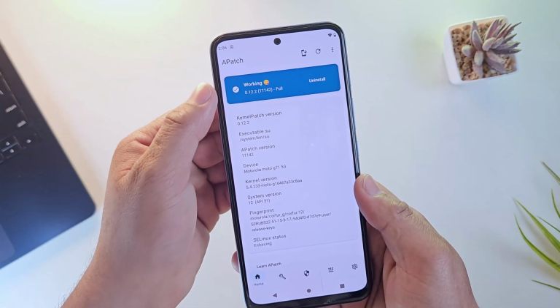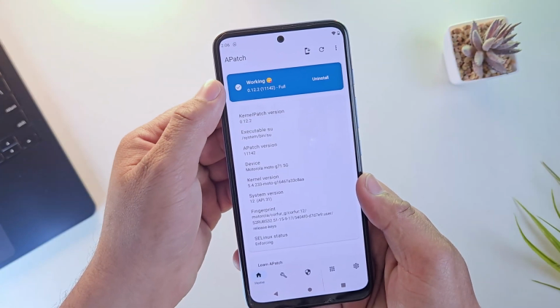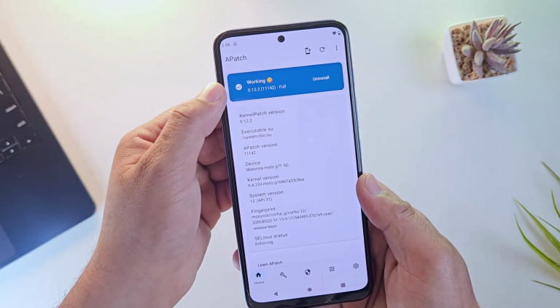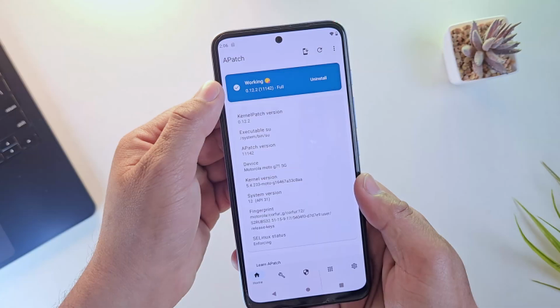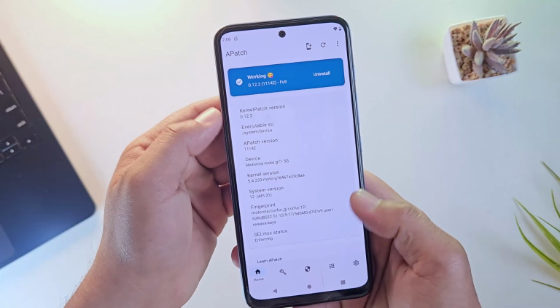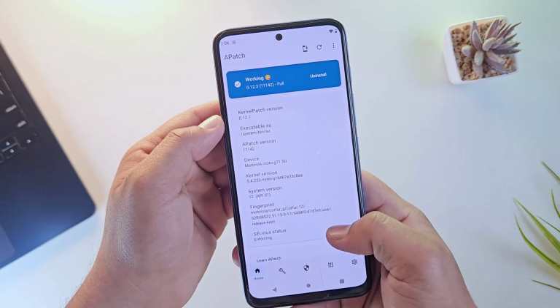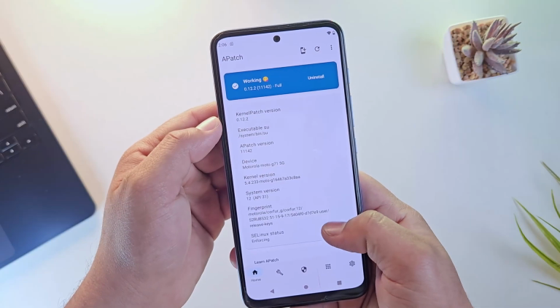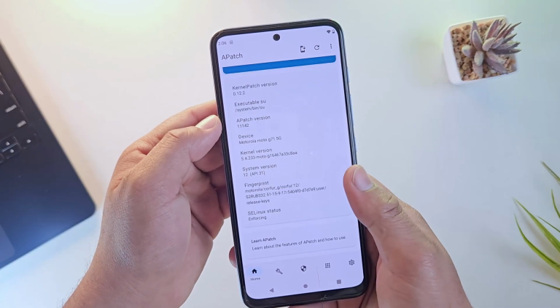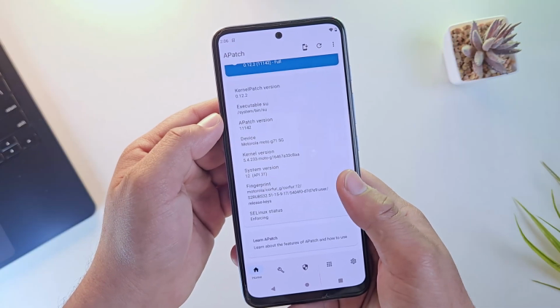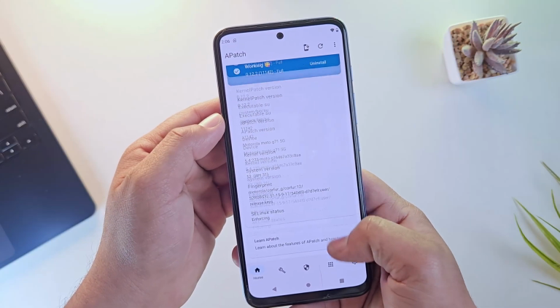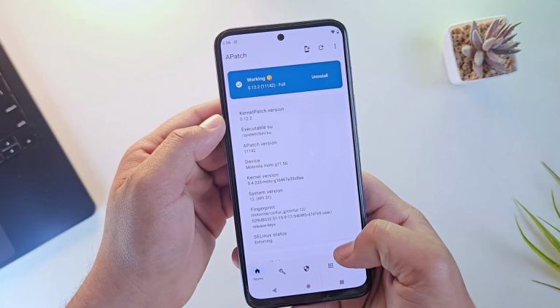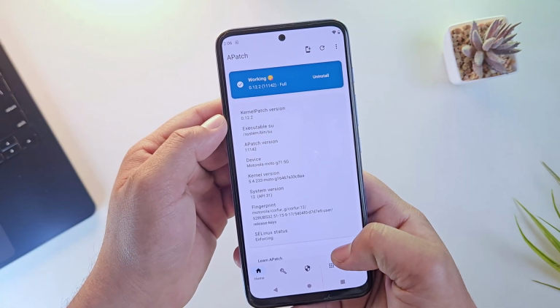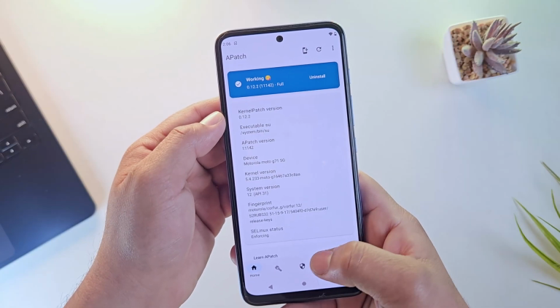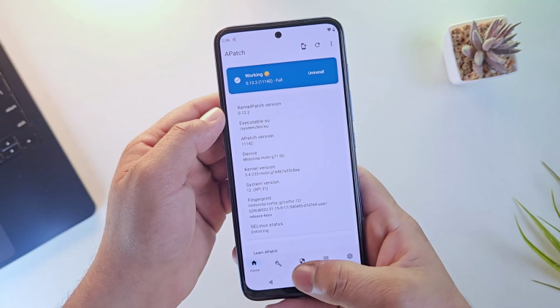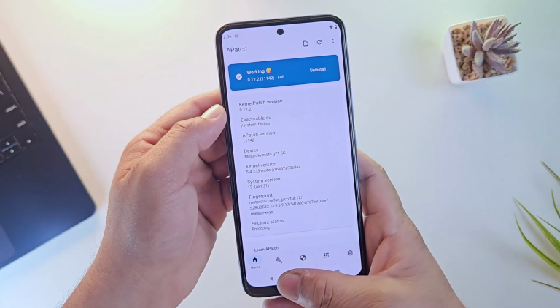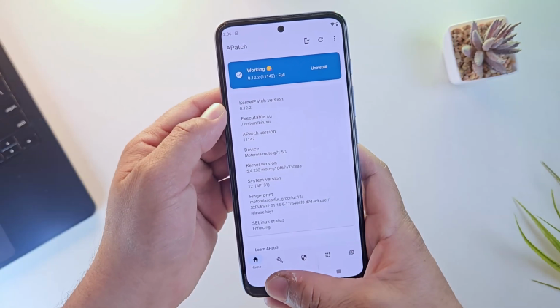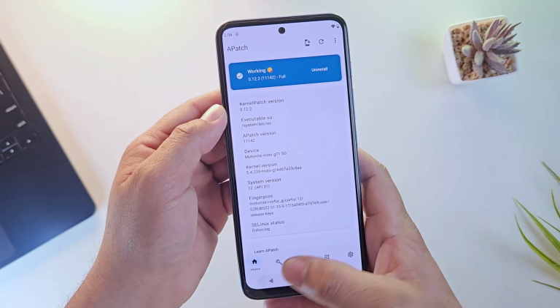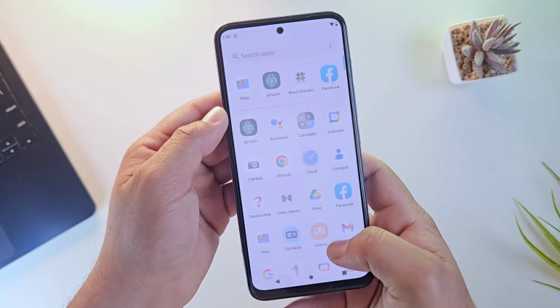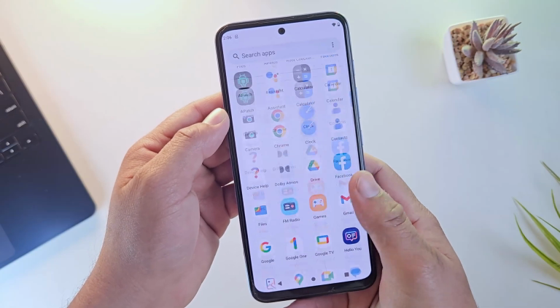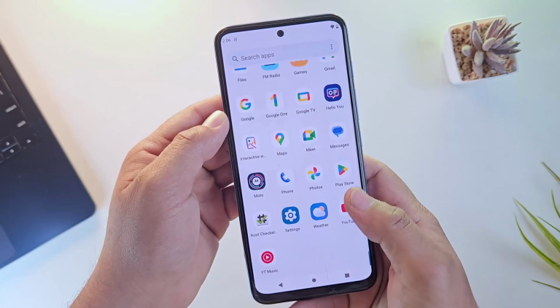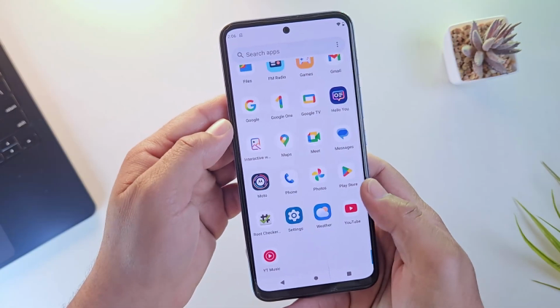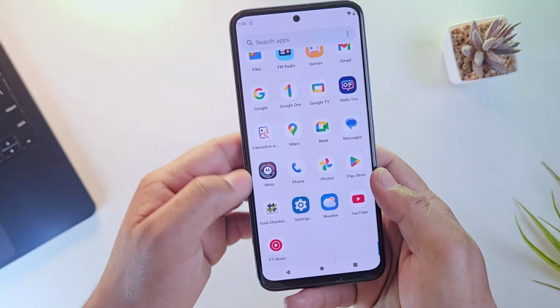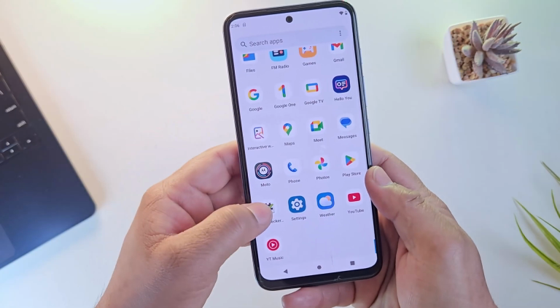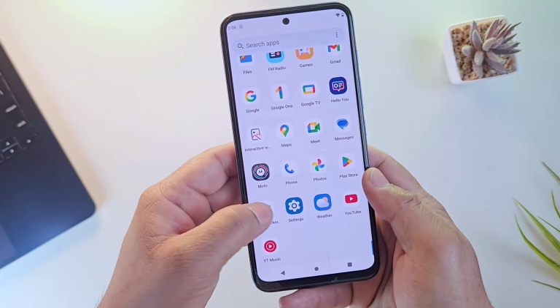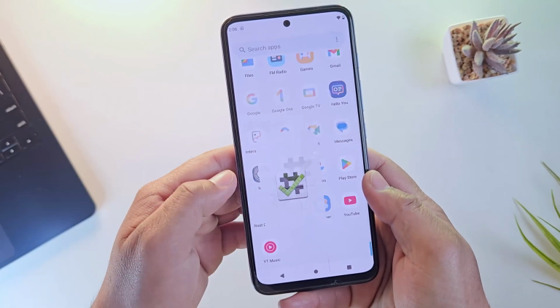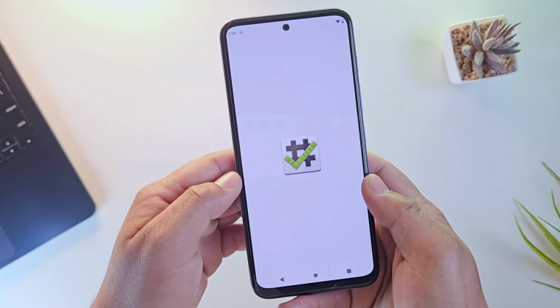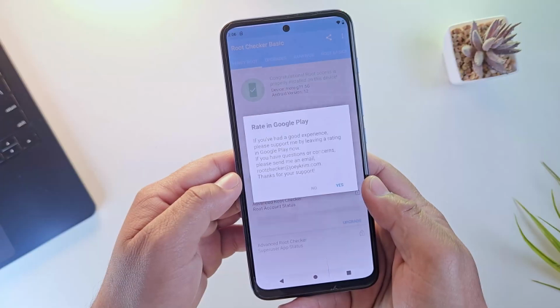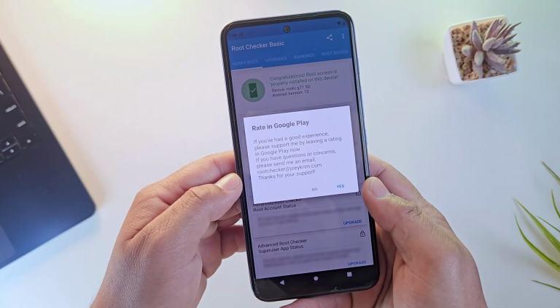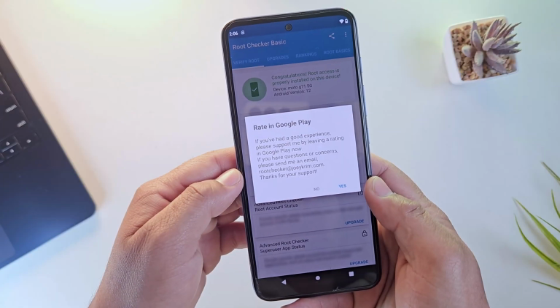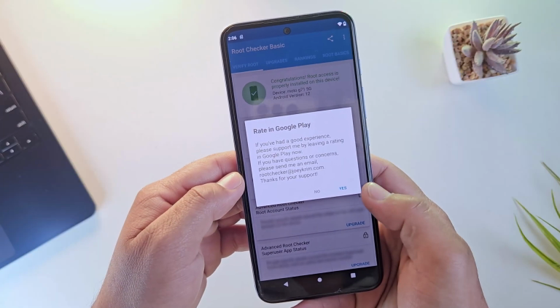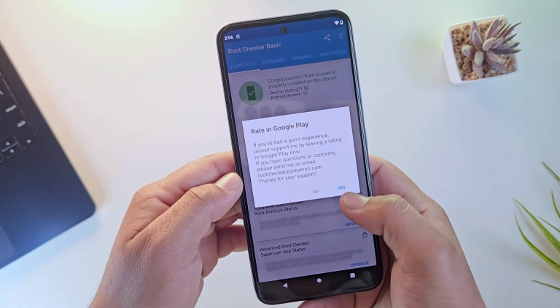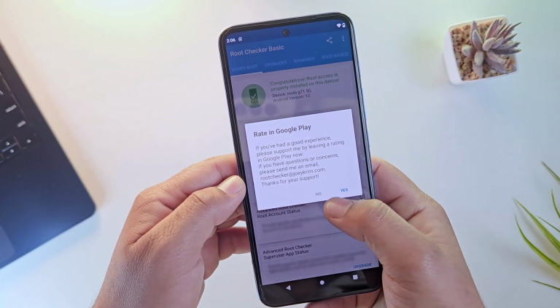This method works on most supported Android devices, whether you're on Android 14, Android 15, or even the latest Android 16.